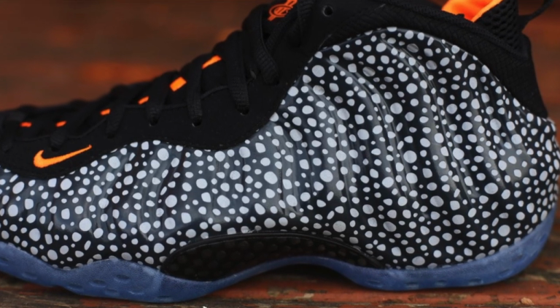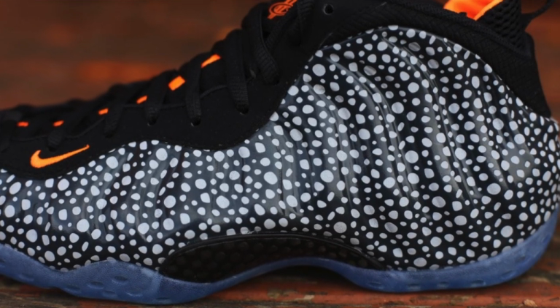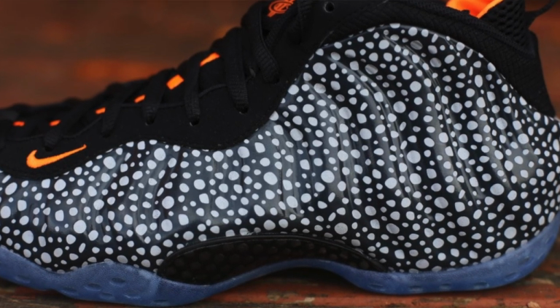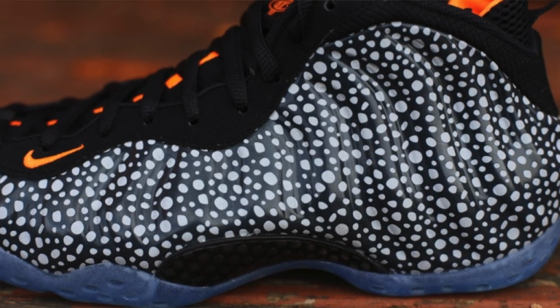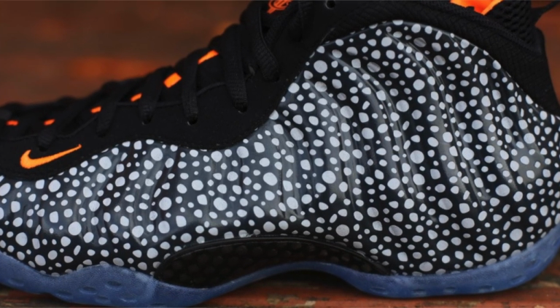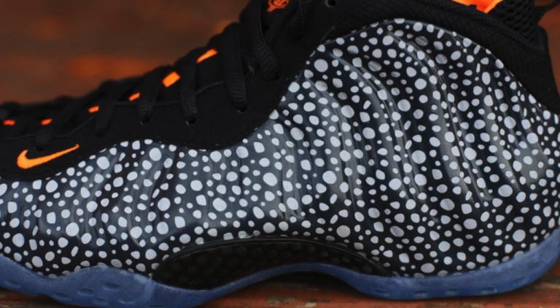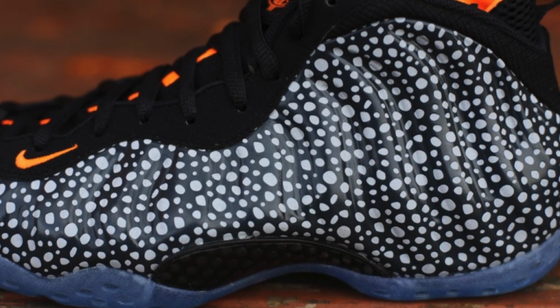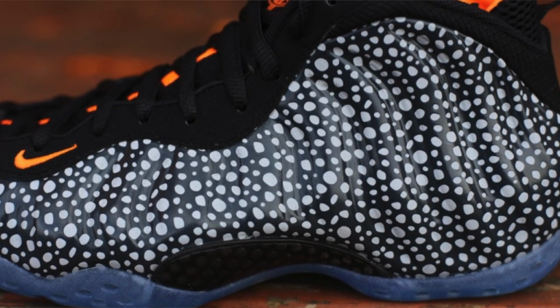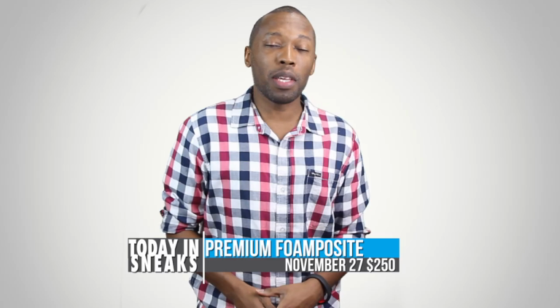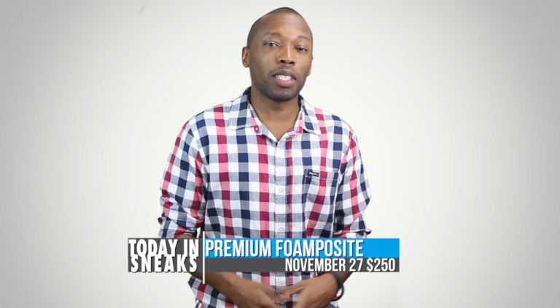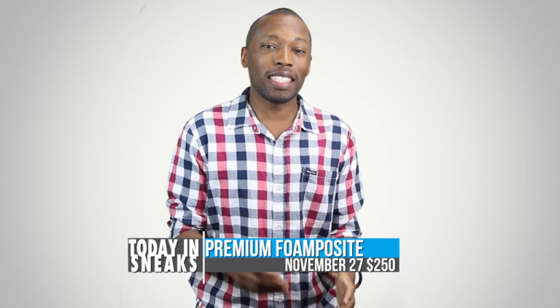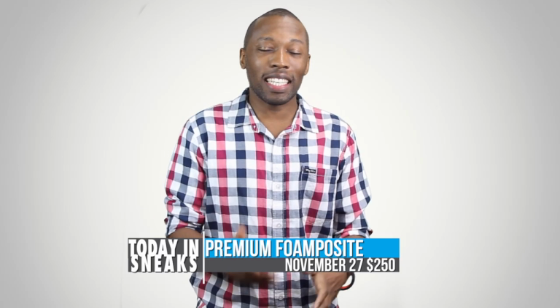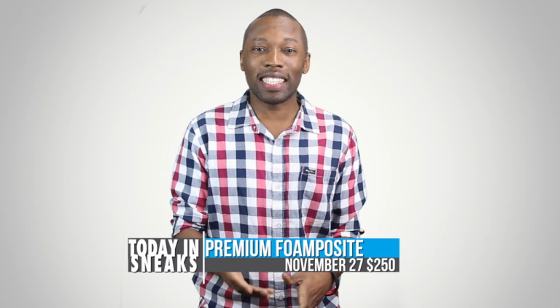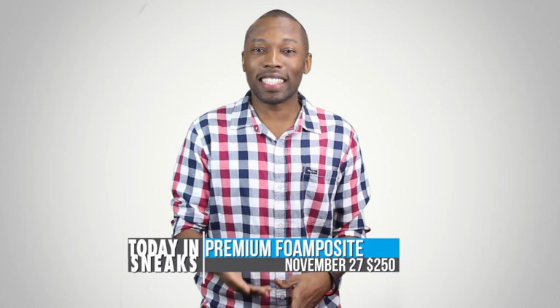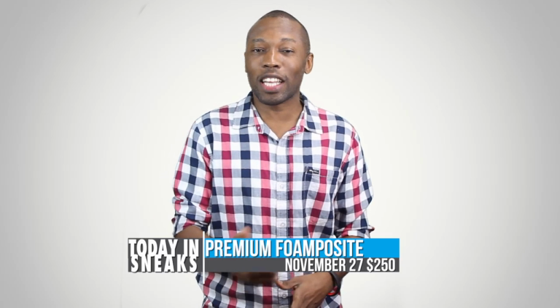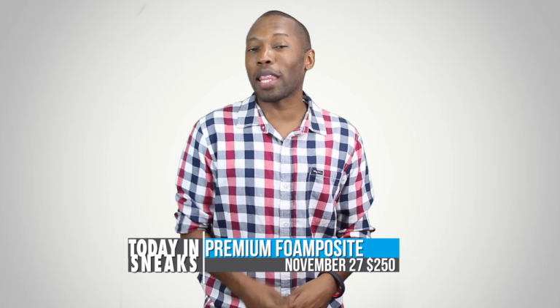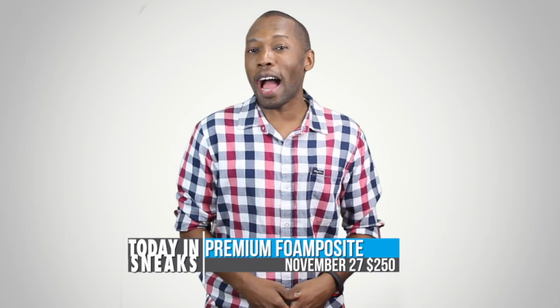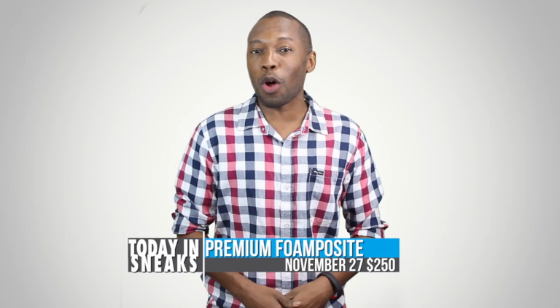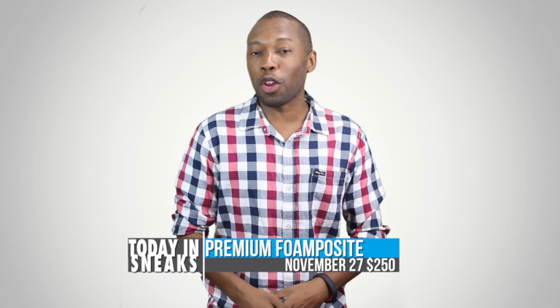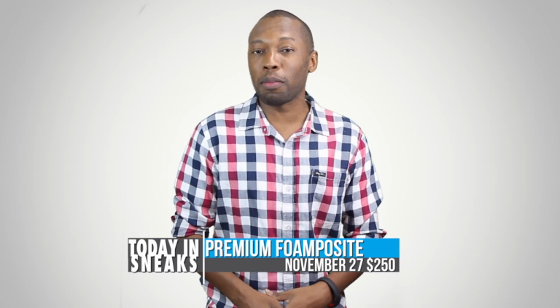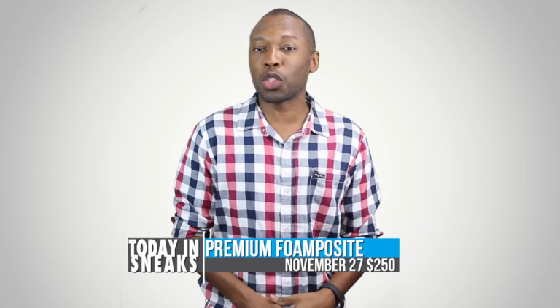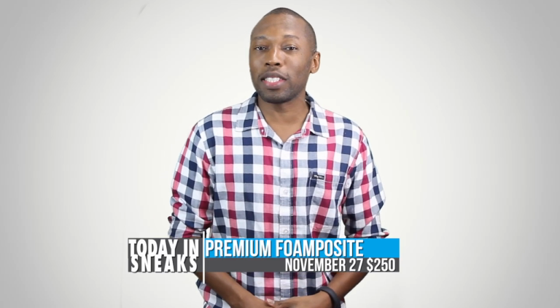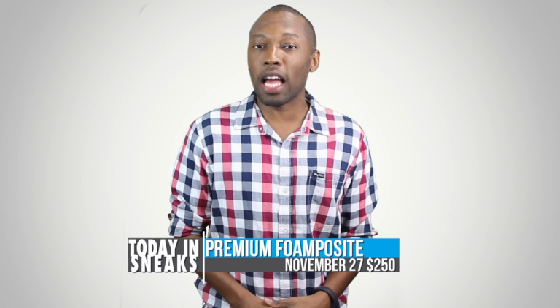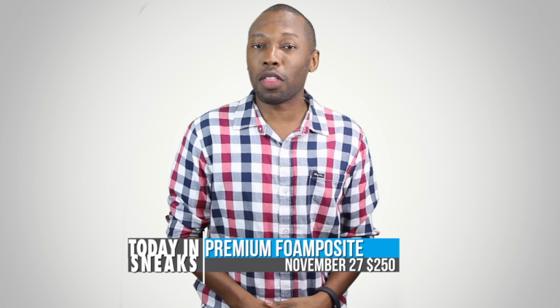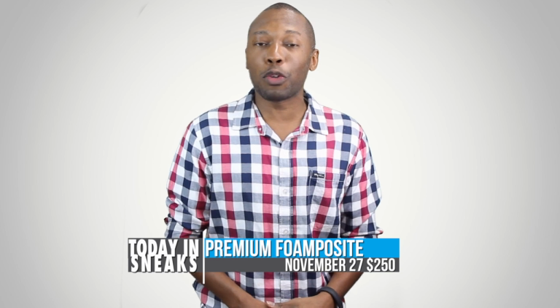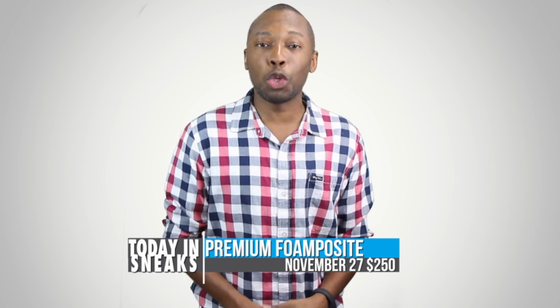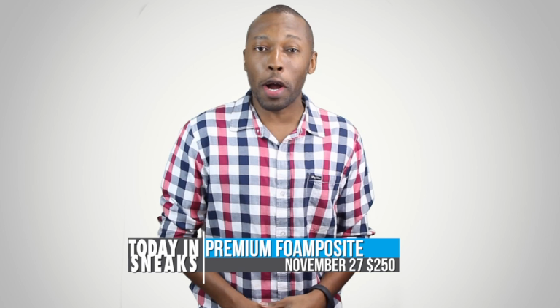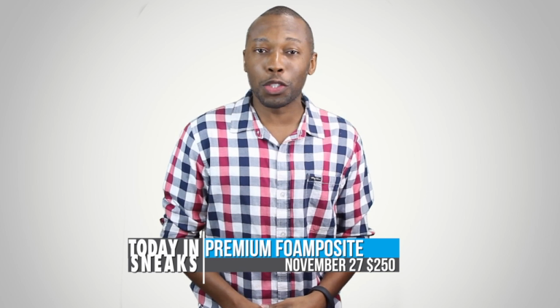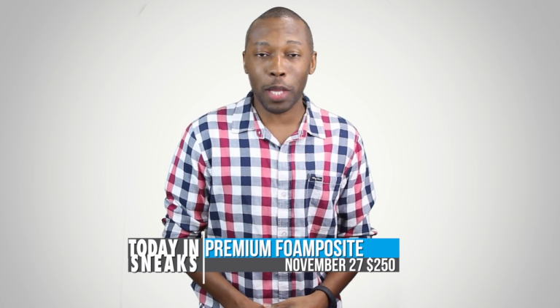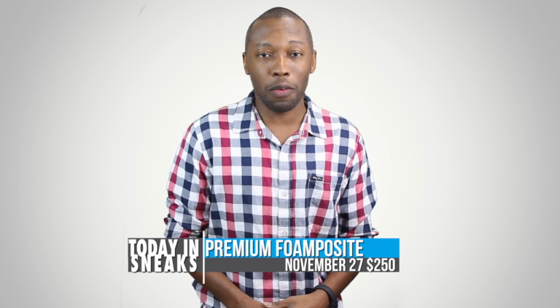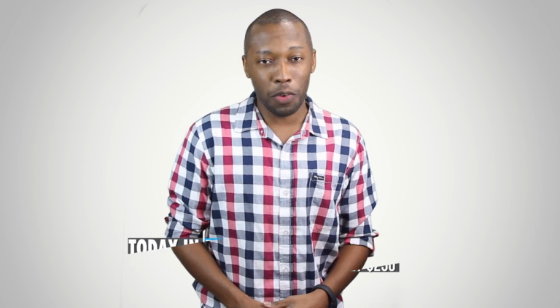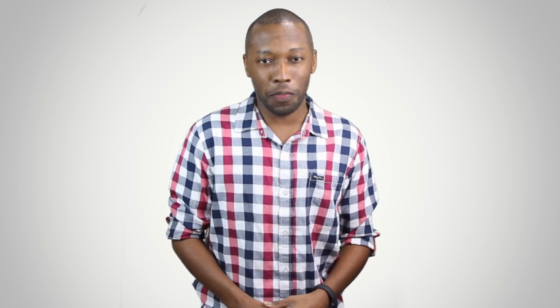Now for those planning to cop this premium release, it is set to go live on November 27th for $250.